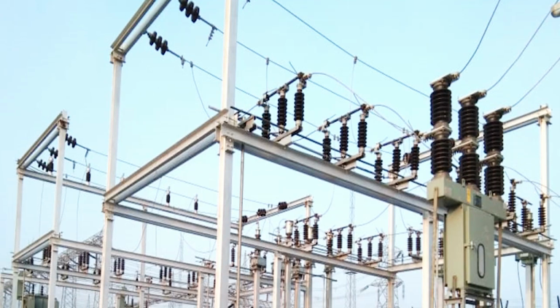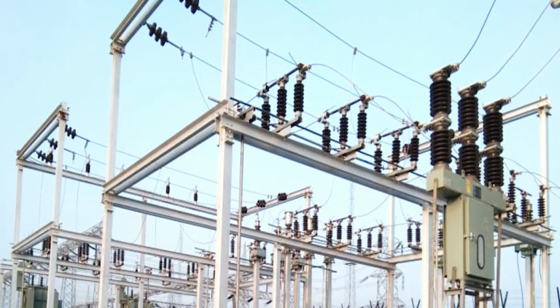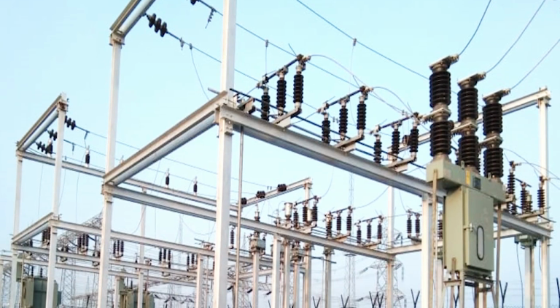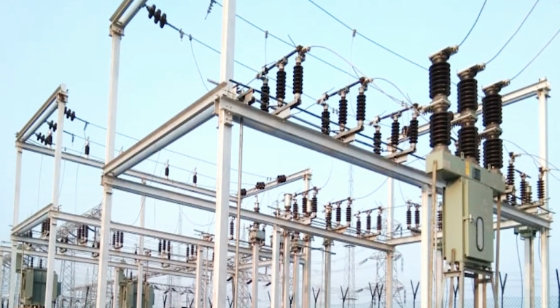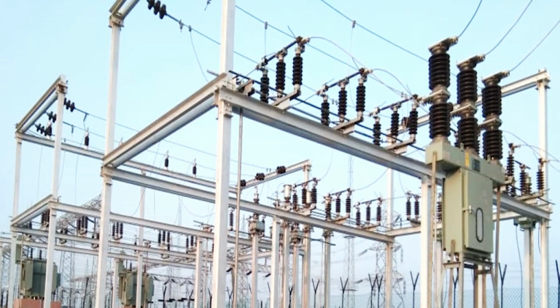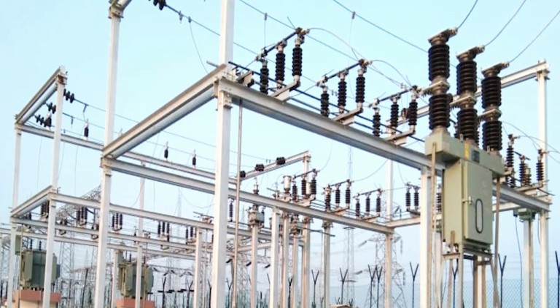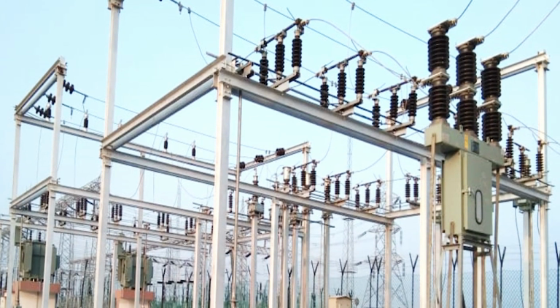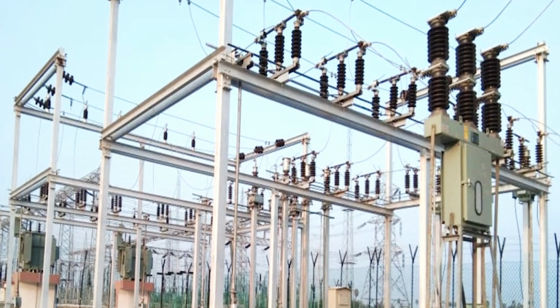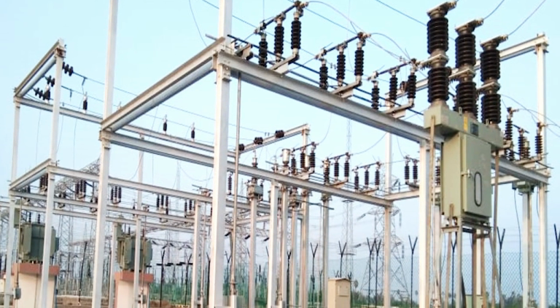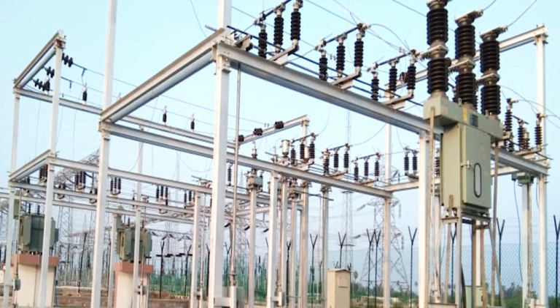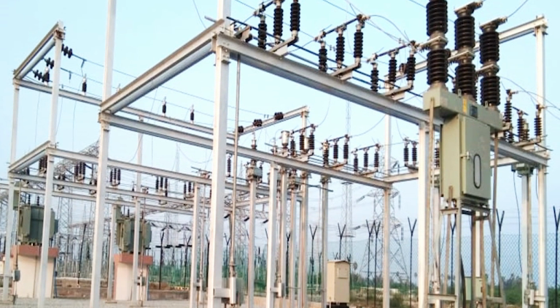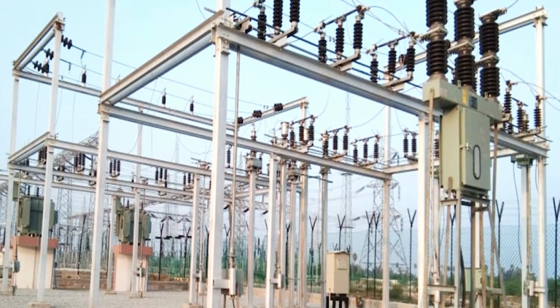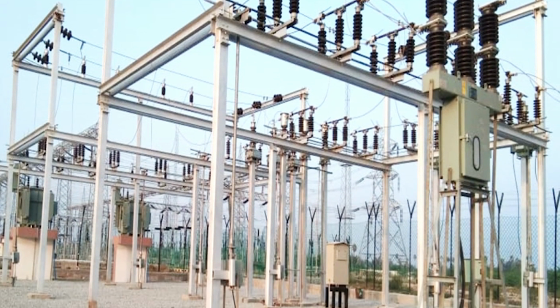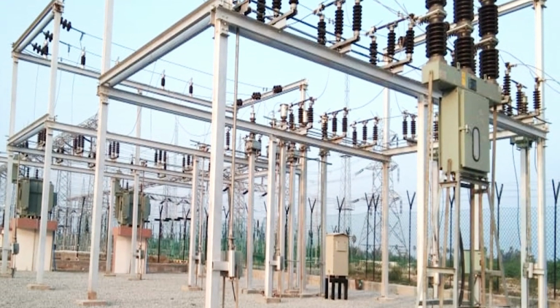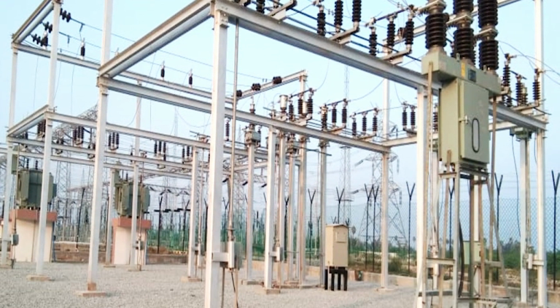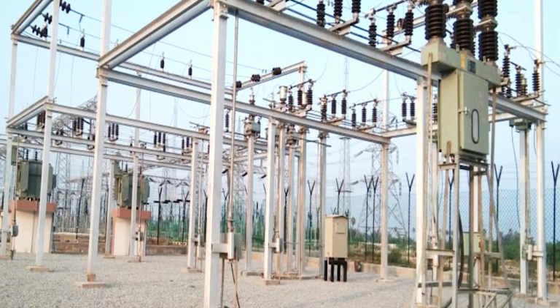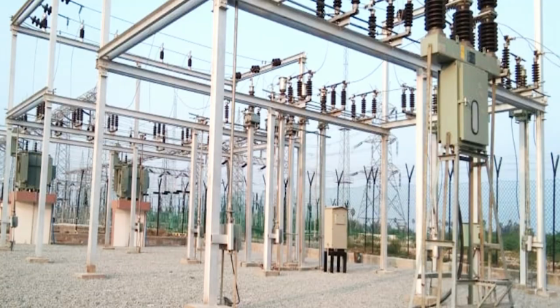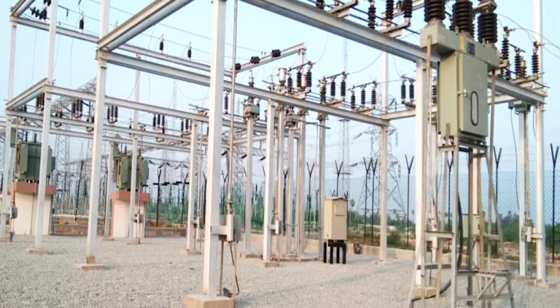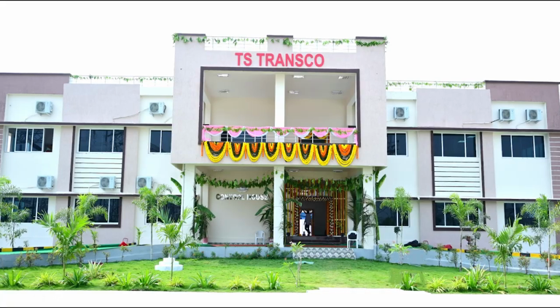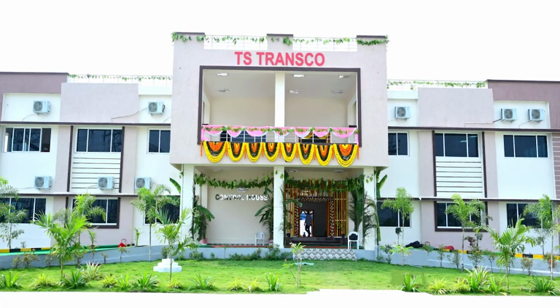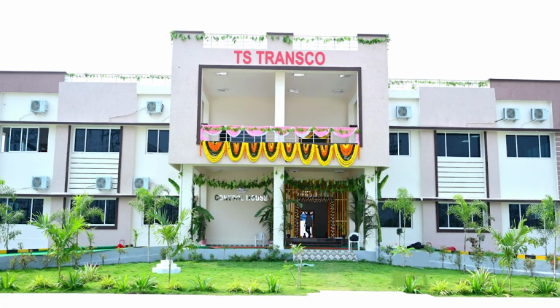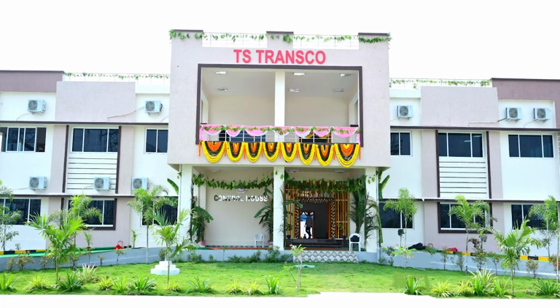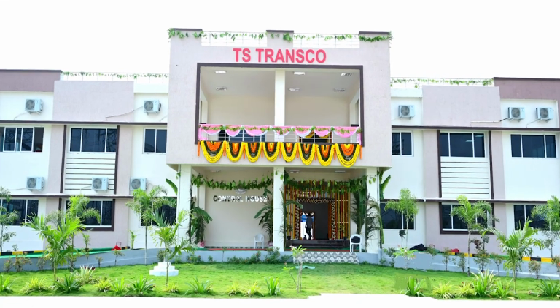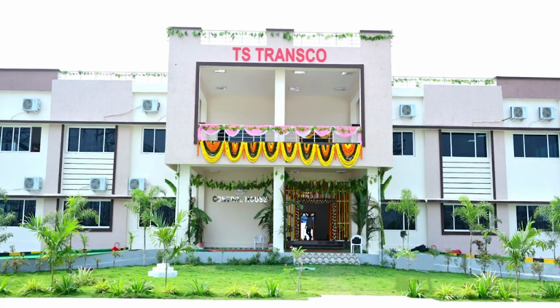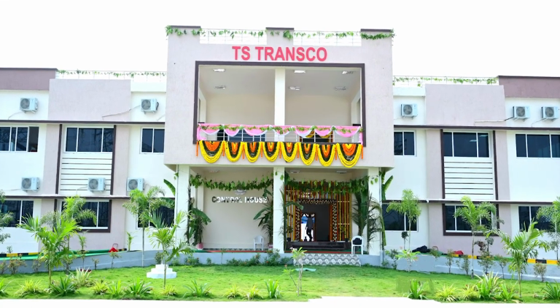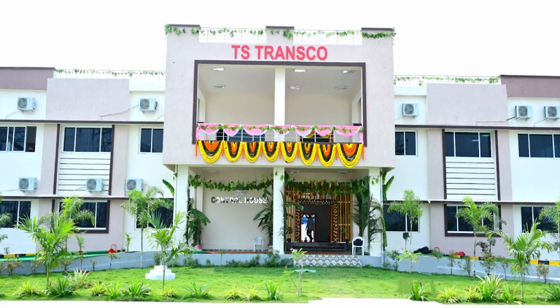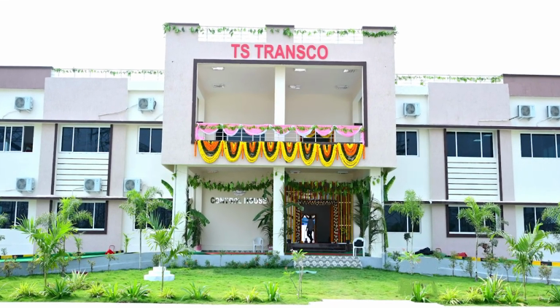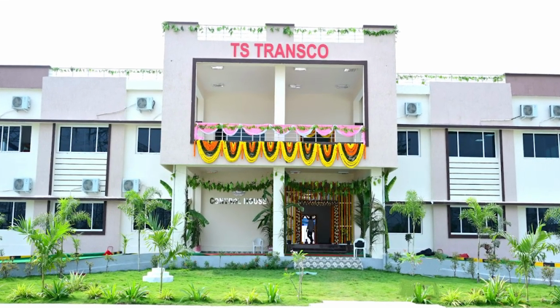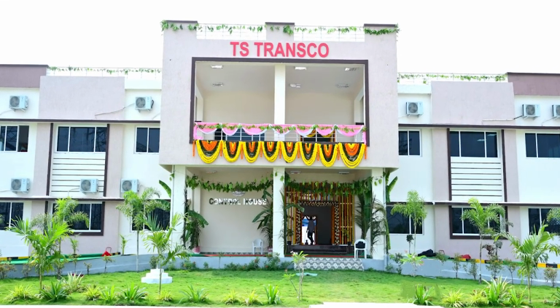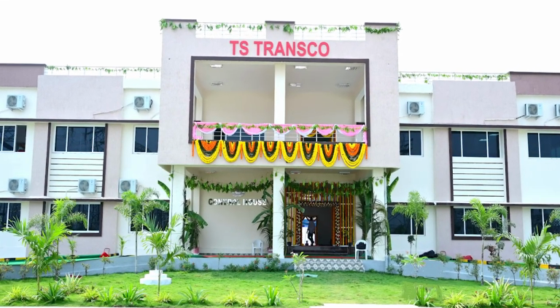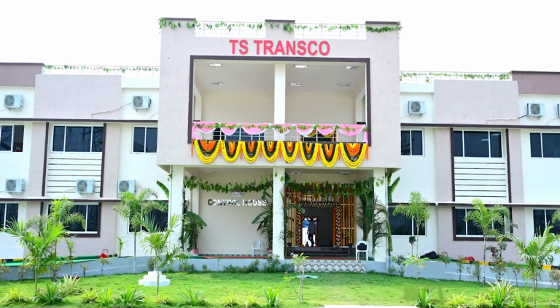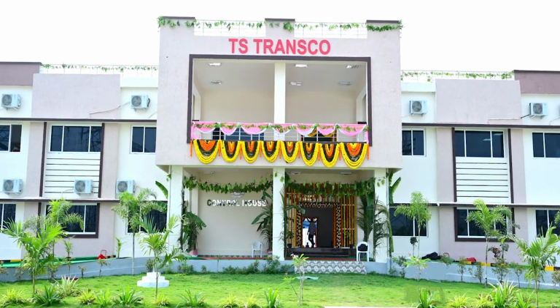MEIL's Chautupal substation is not just a symbol of engineering prowess, but a beacon of empowerment for the region it serves.